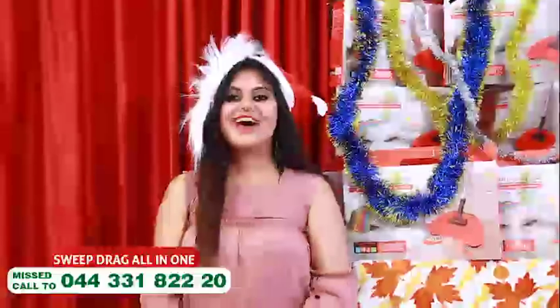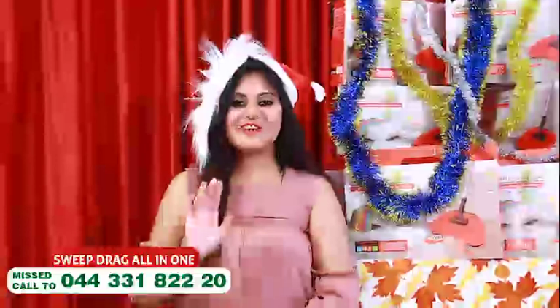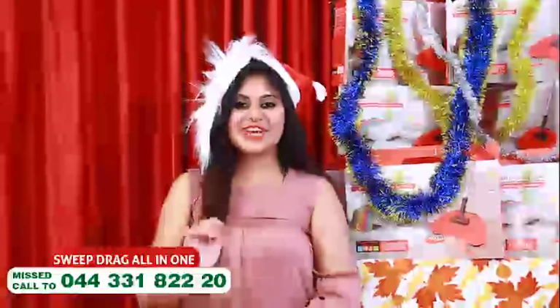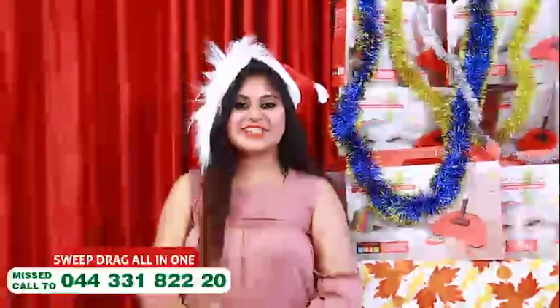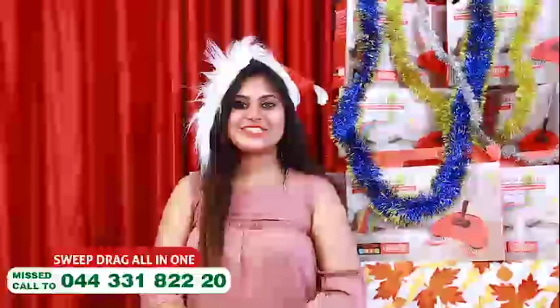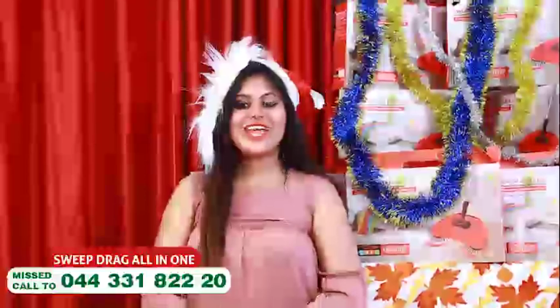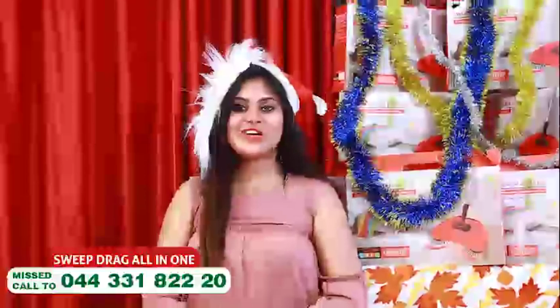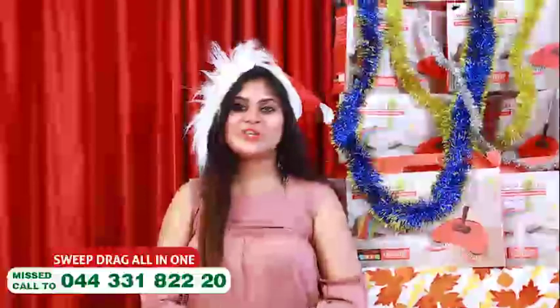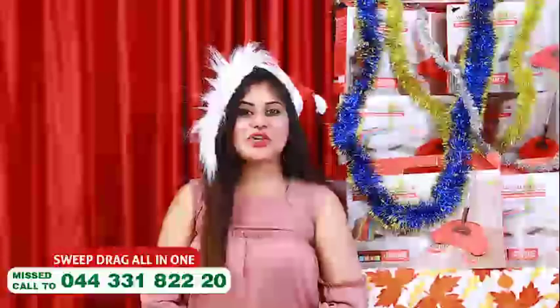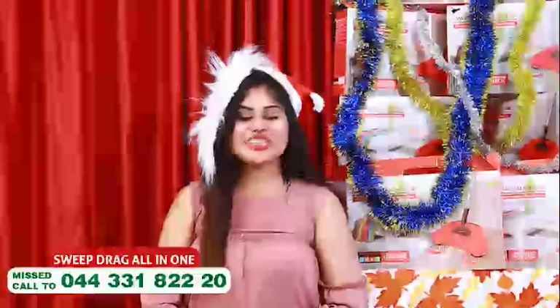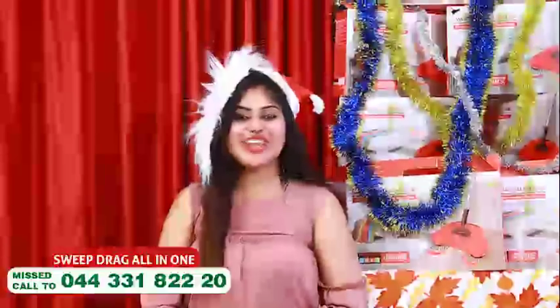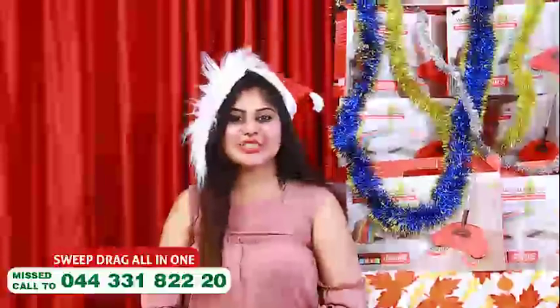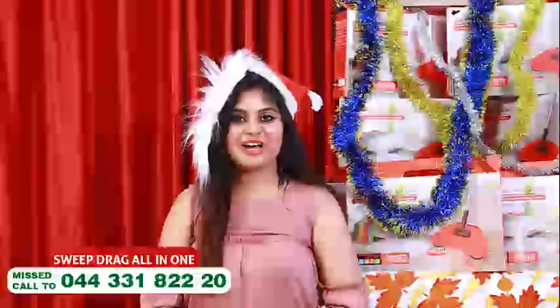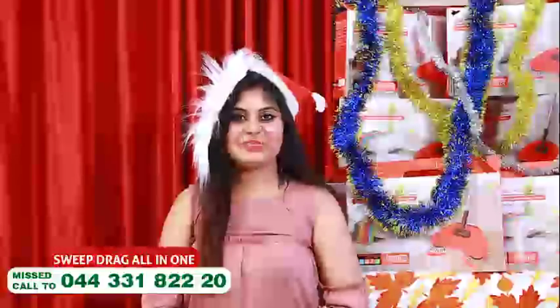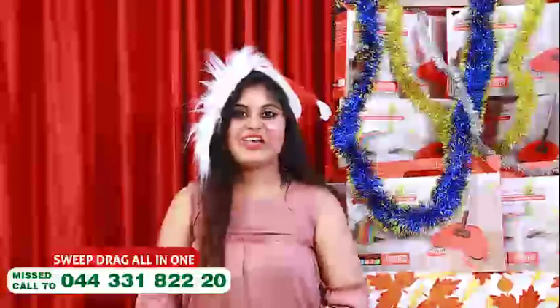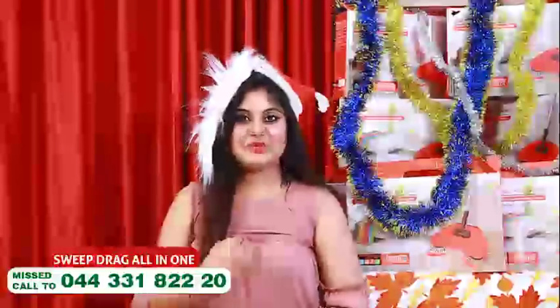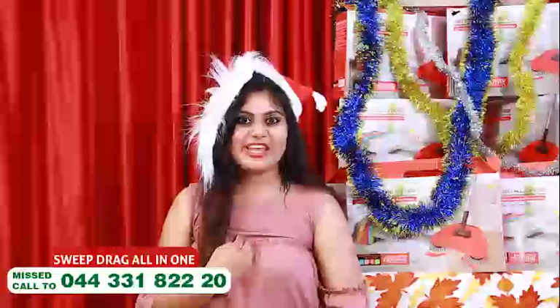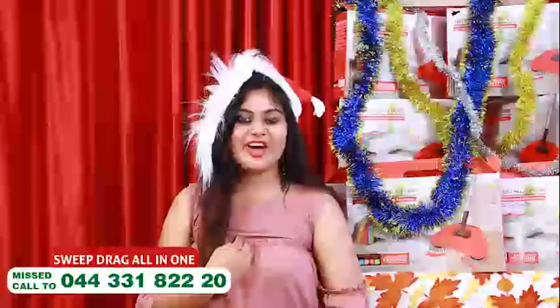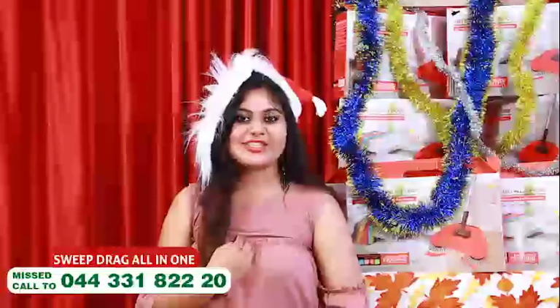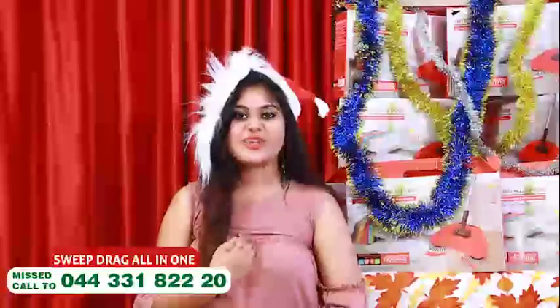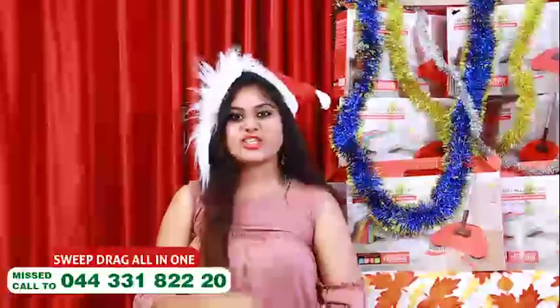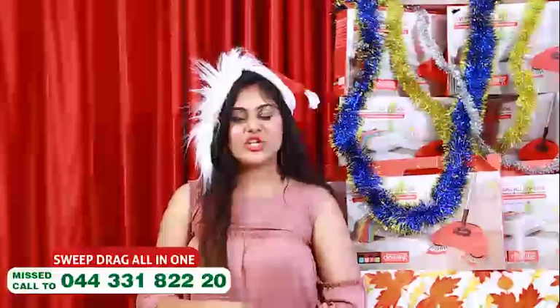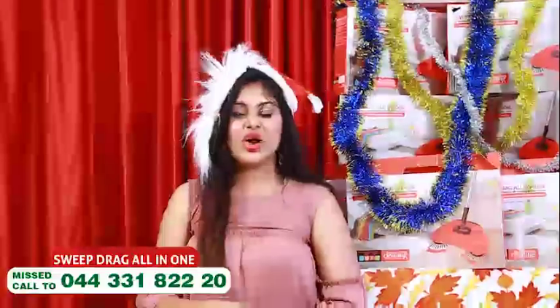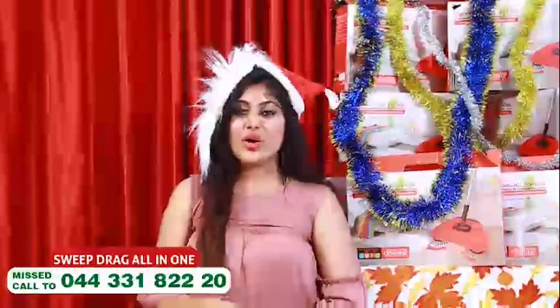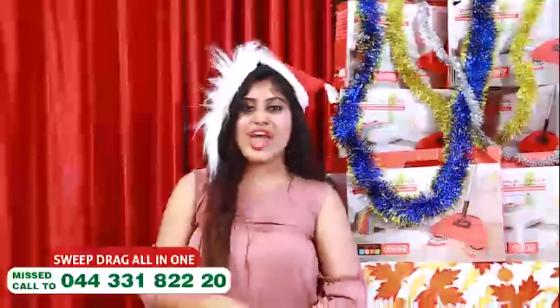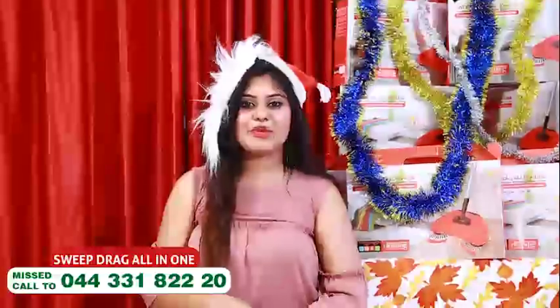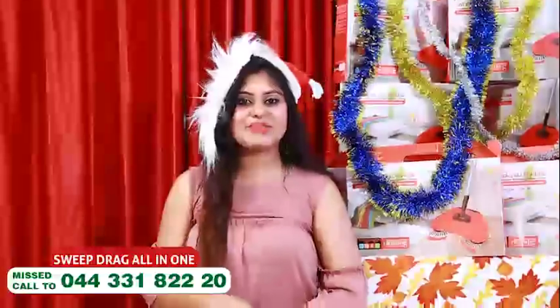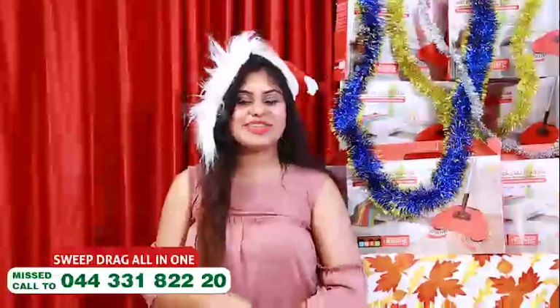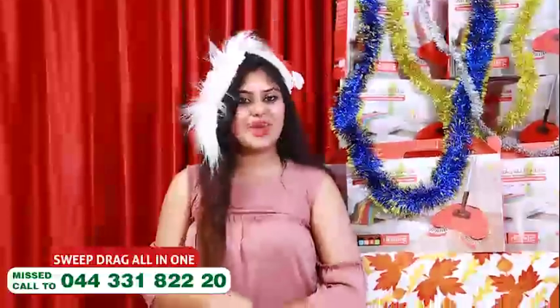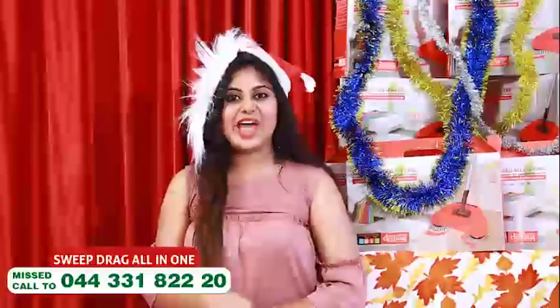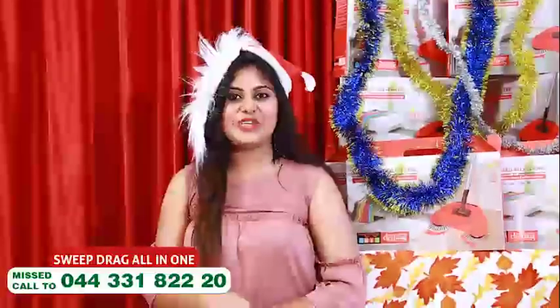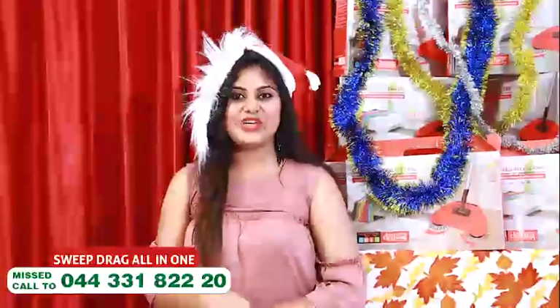Hi friends, welcome to UTV channel. I am Sheryl Lawrence, wishing you a very happy Christmas and a very happy New Year.